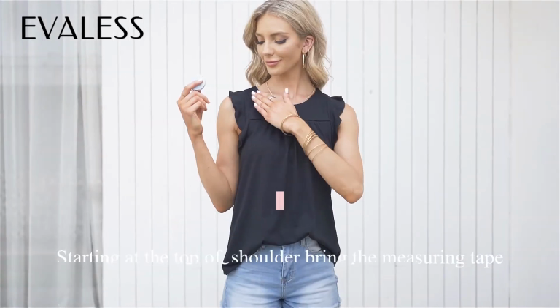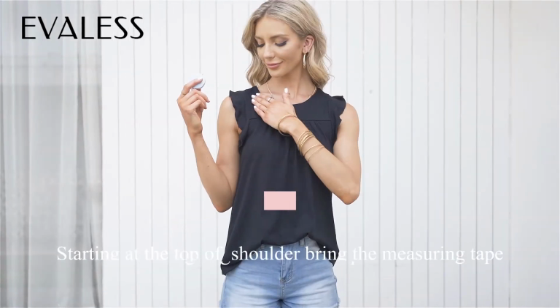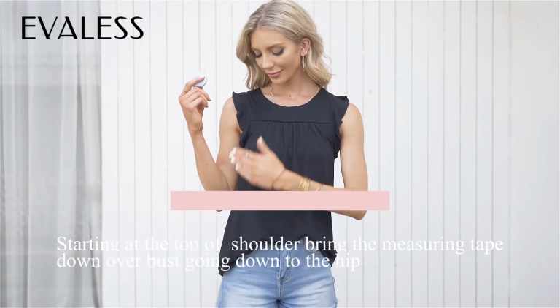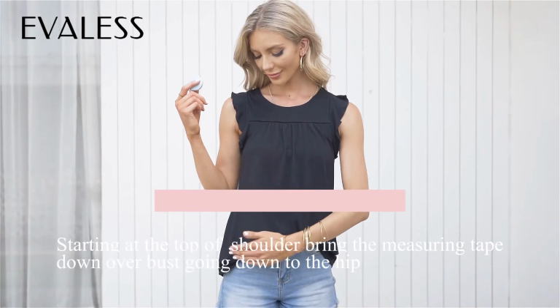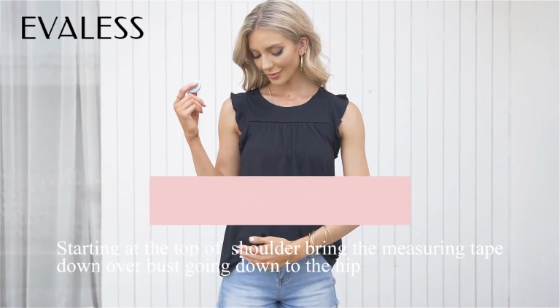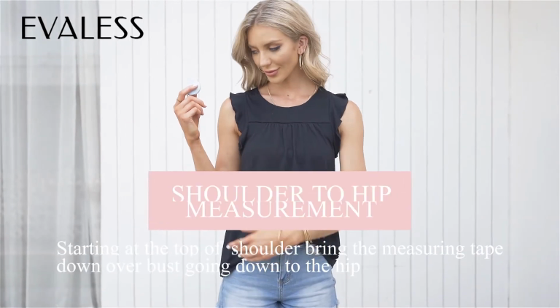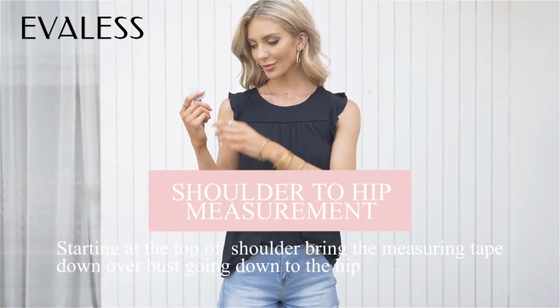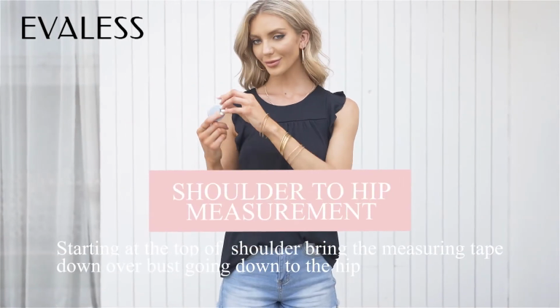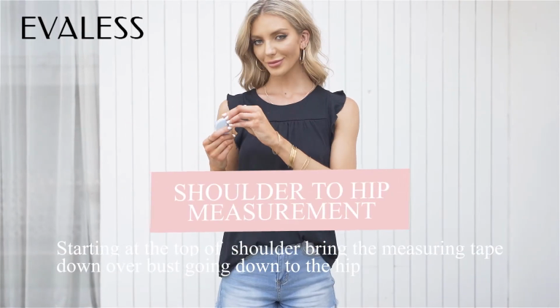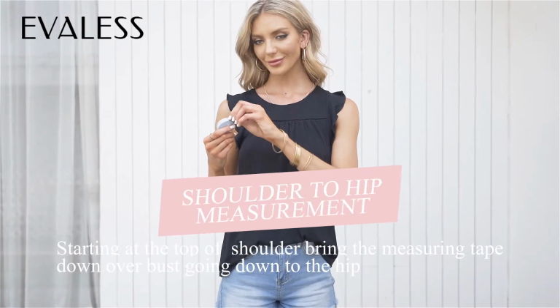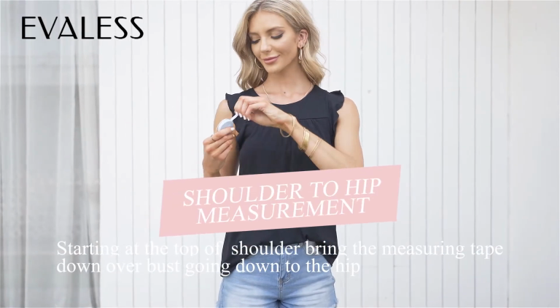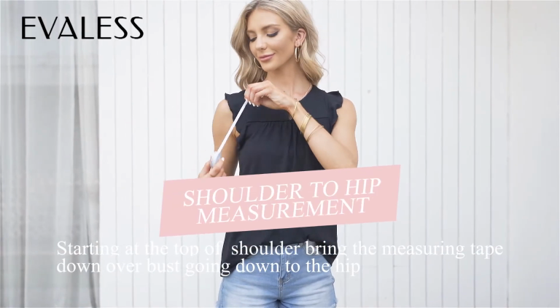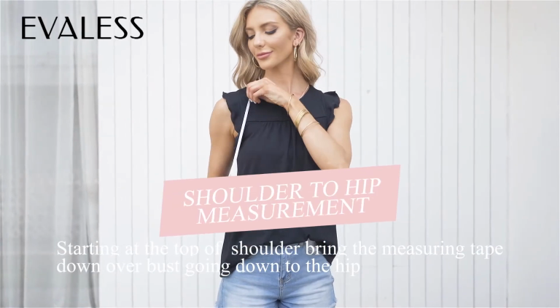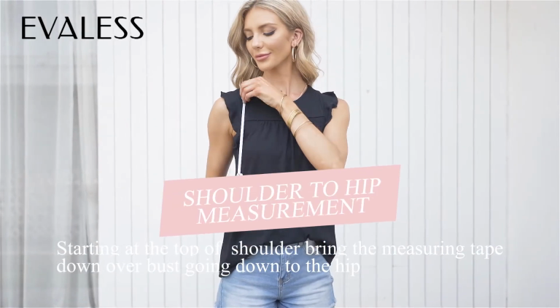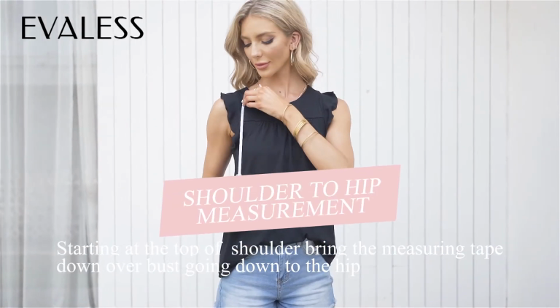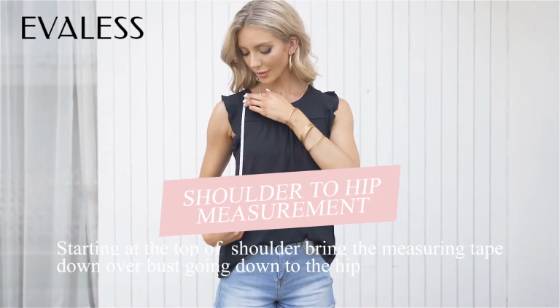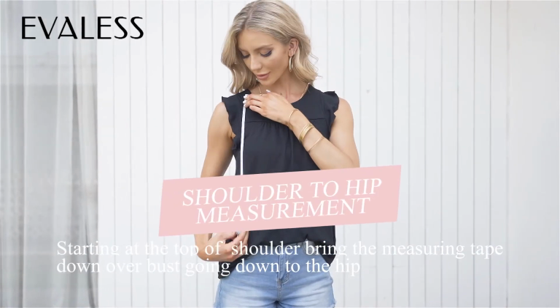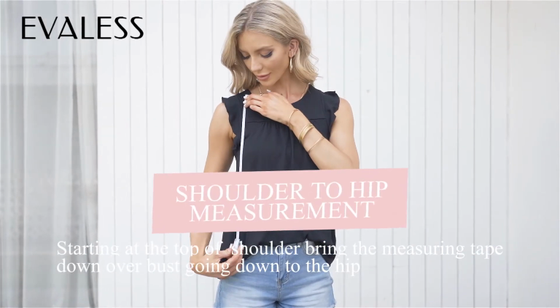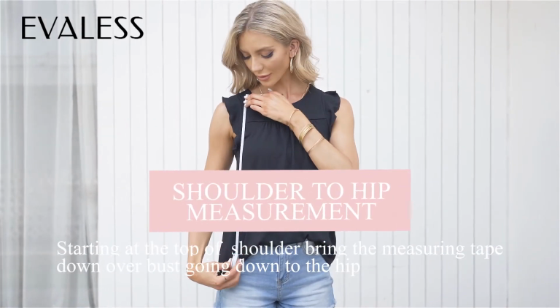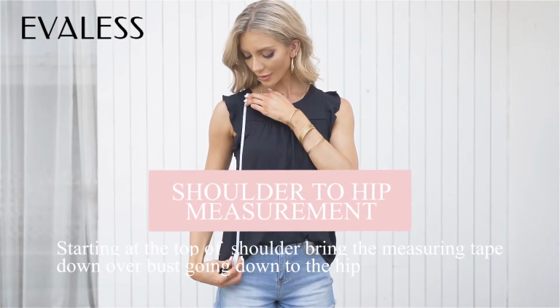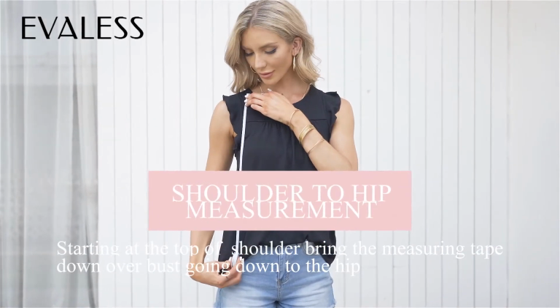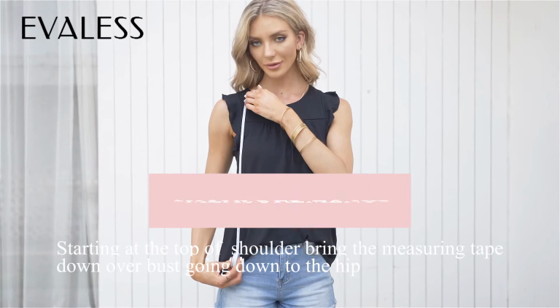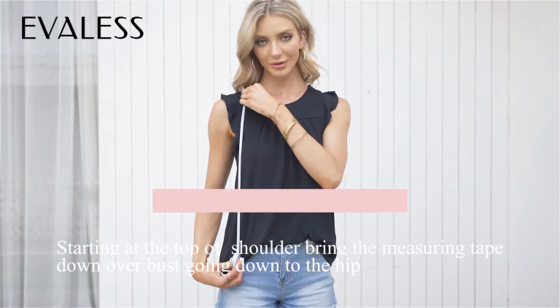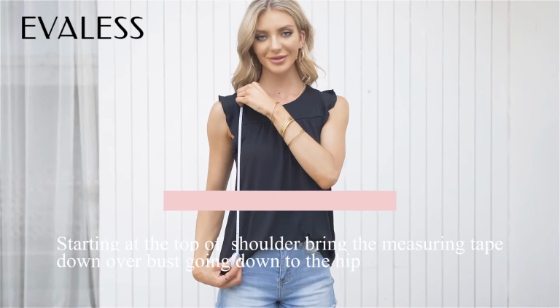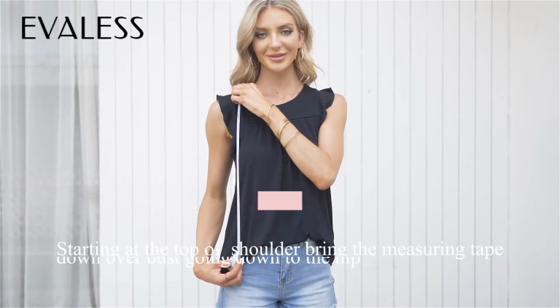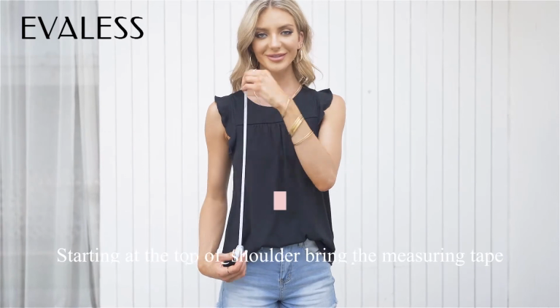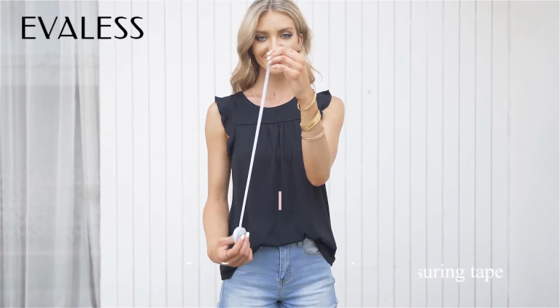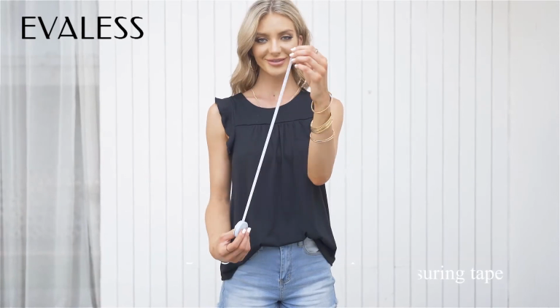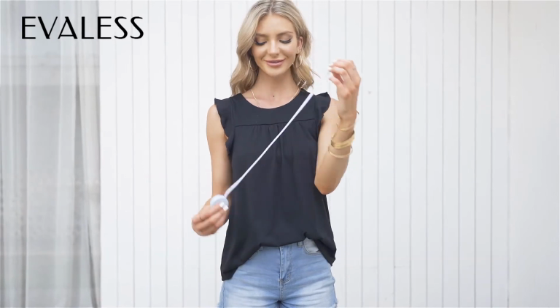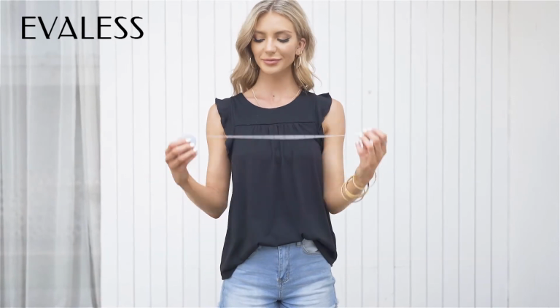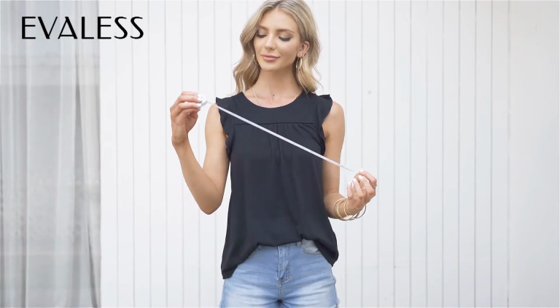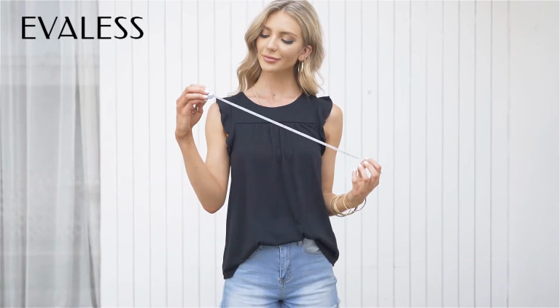Starting at the top of your shoulder, bring the measuring tape down over your bust going down to the top of your hip.